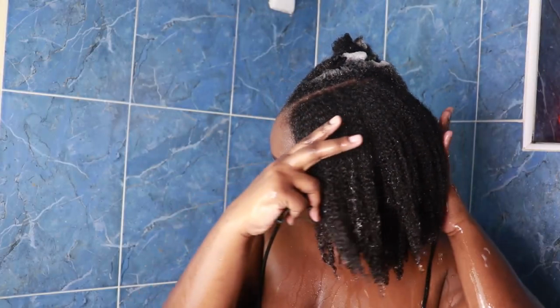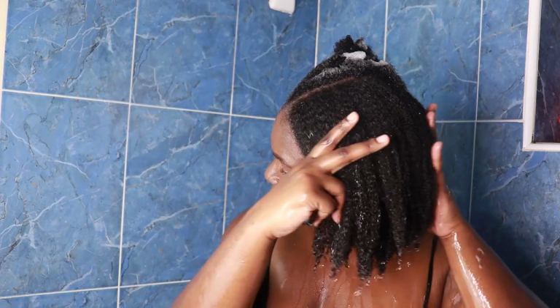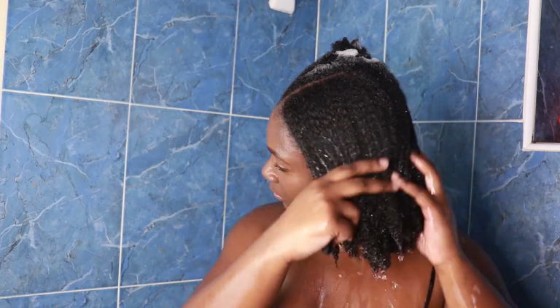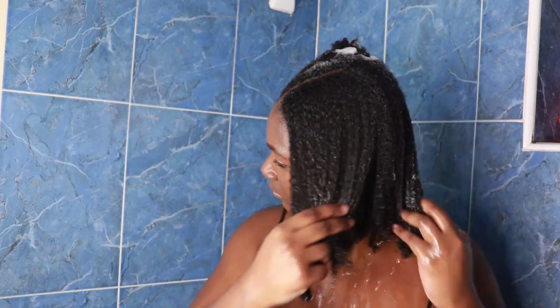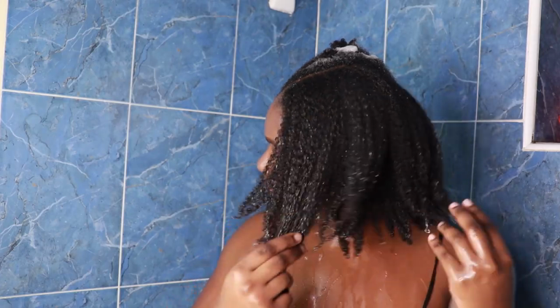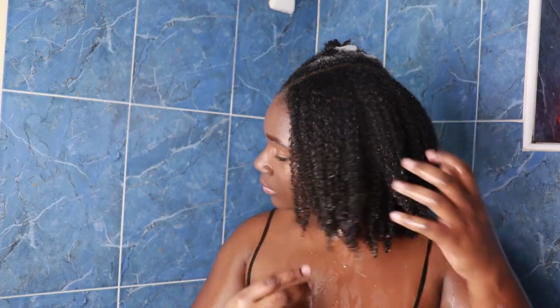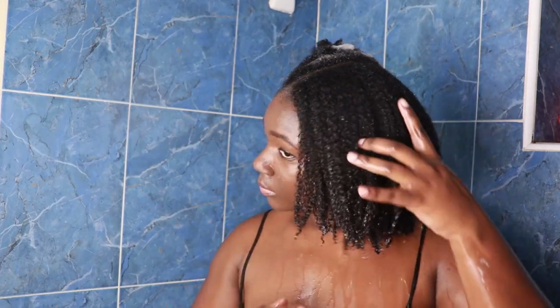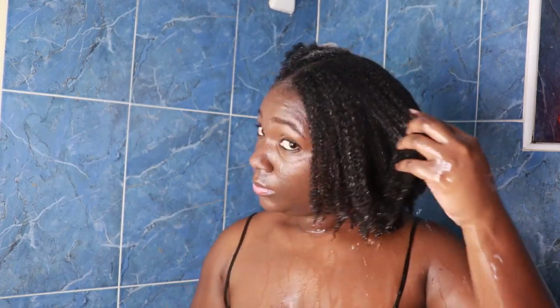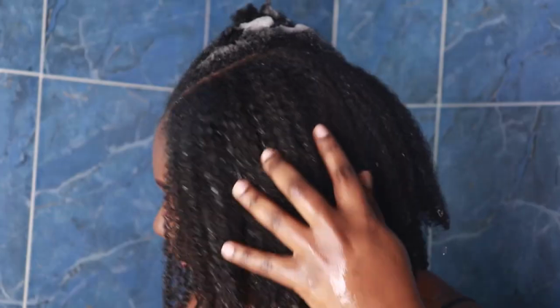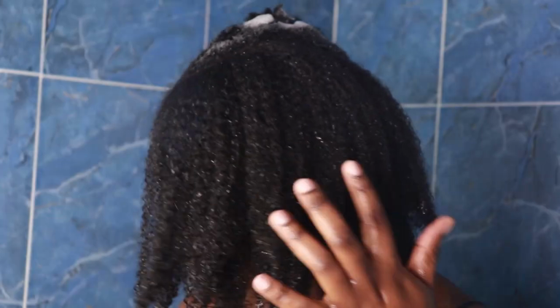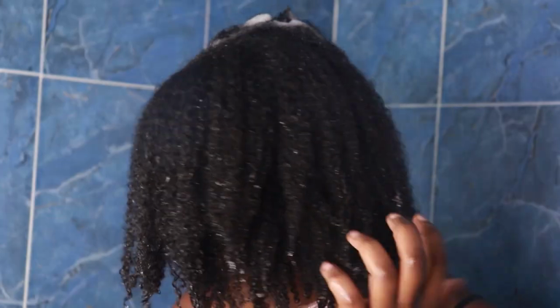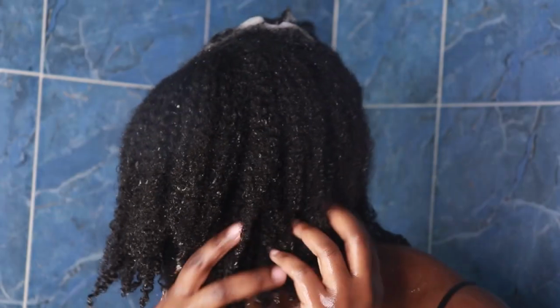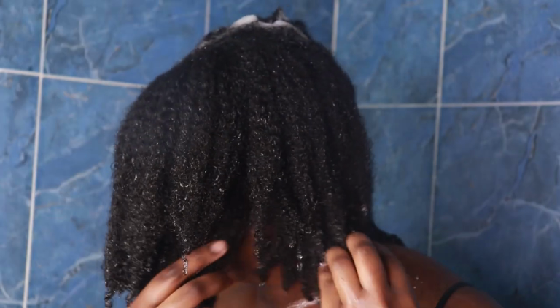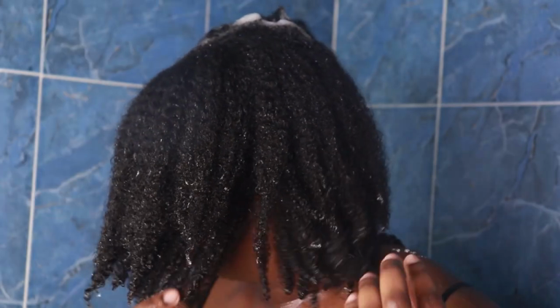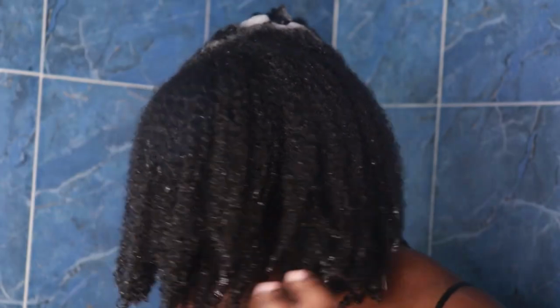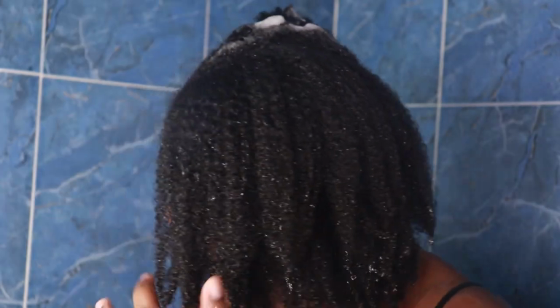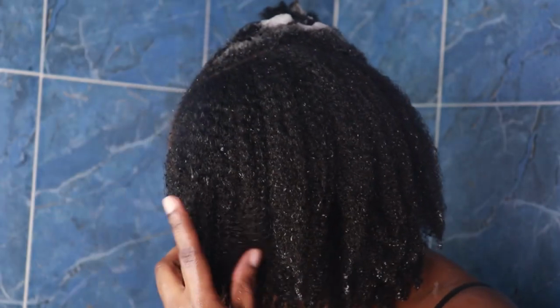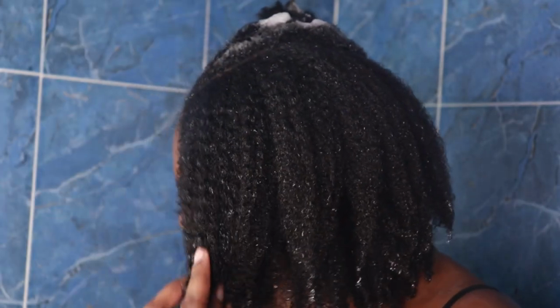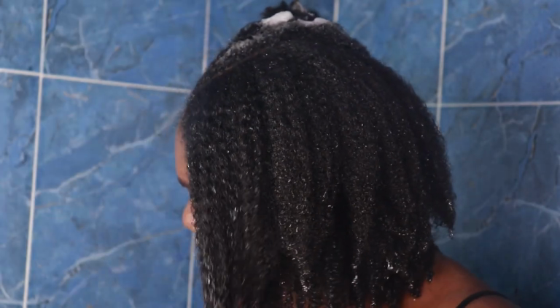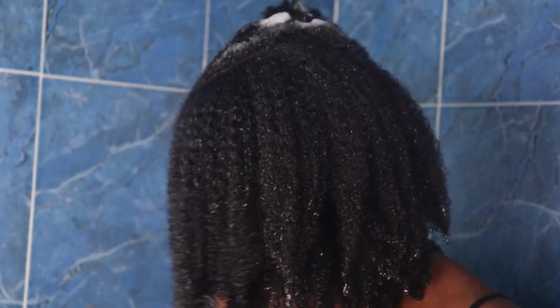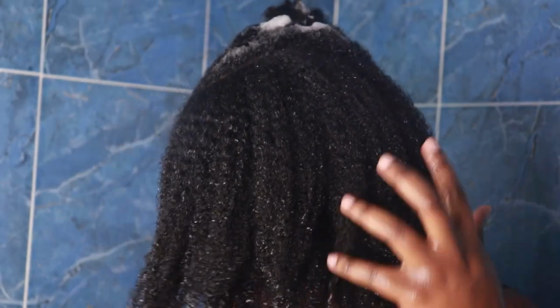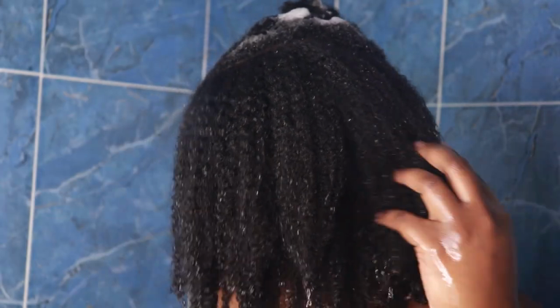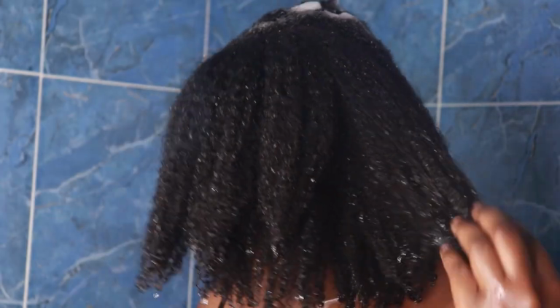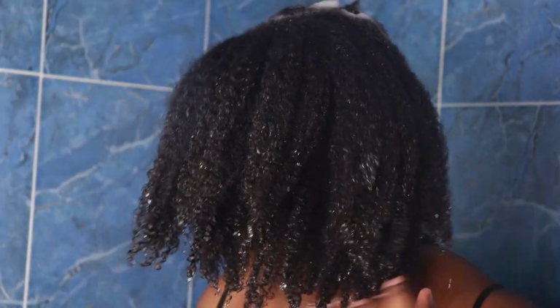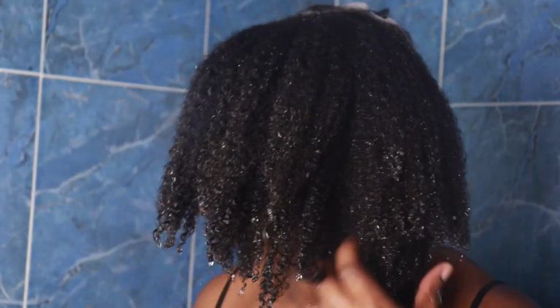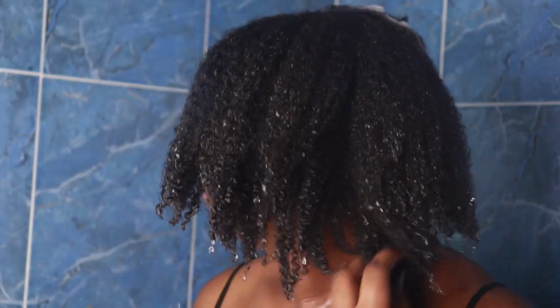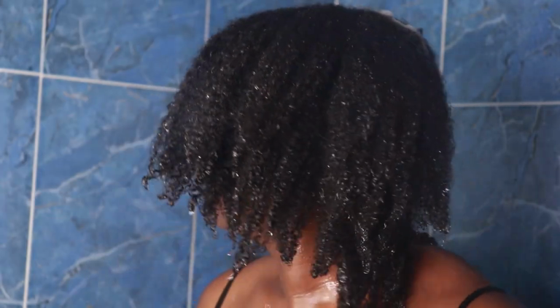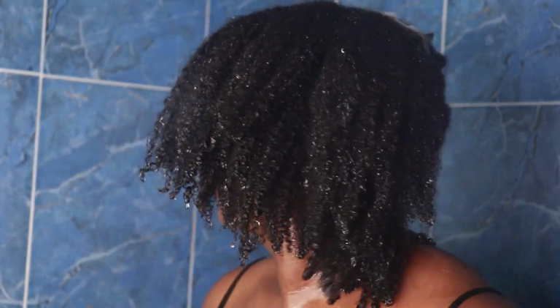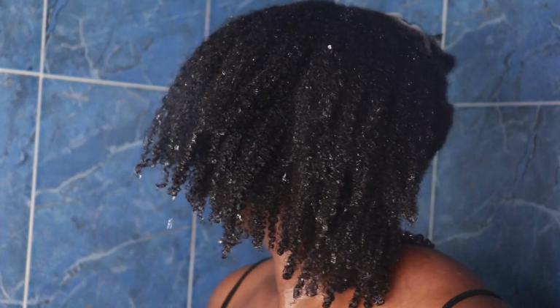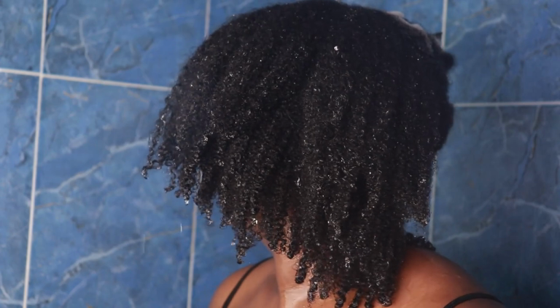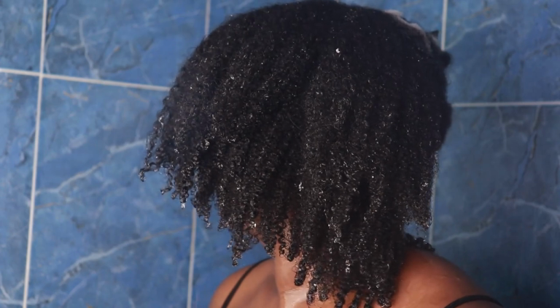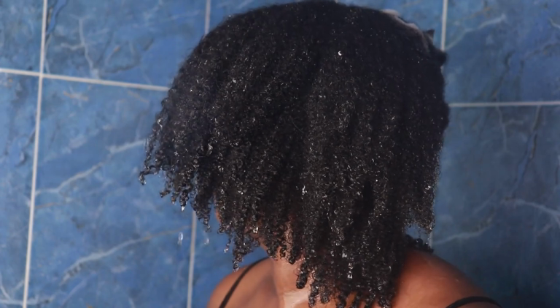As you can see, my hair is nice and soft. It's clean. Let's move on to deep conditioning now.